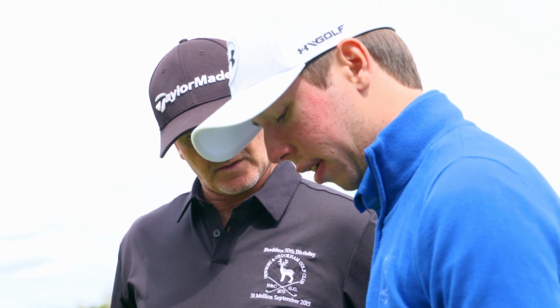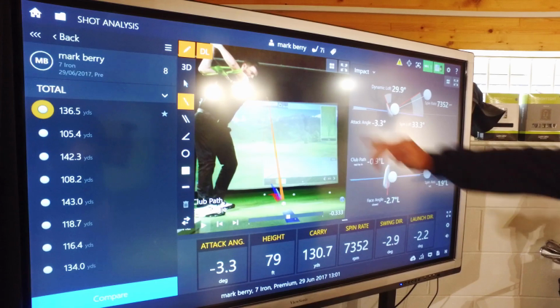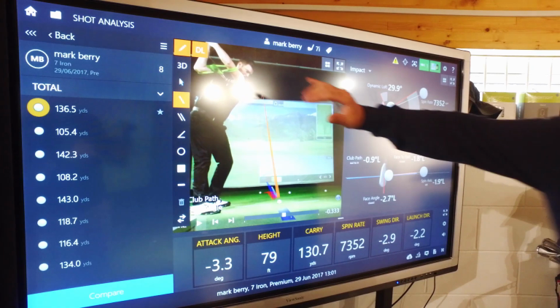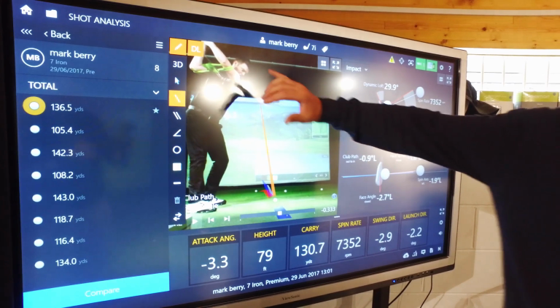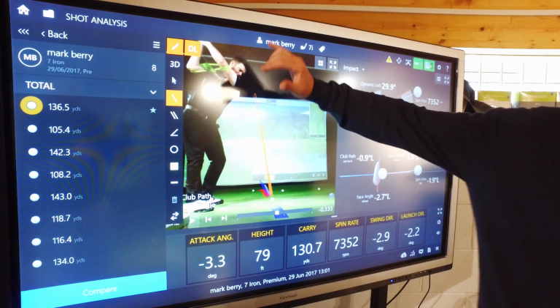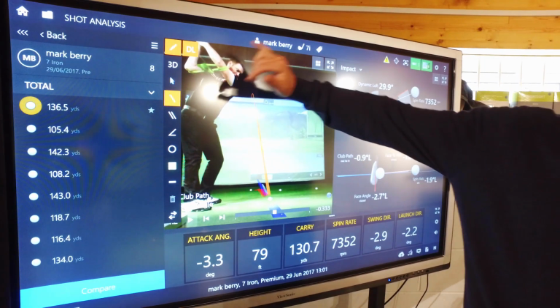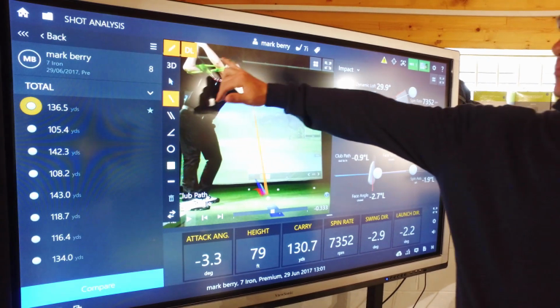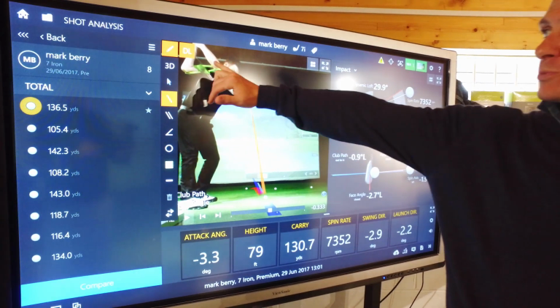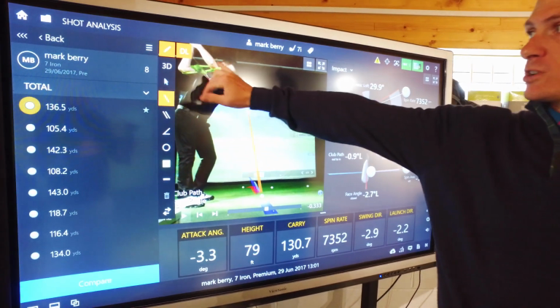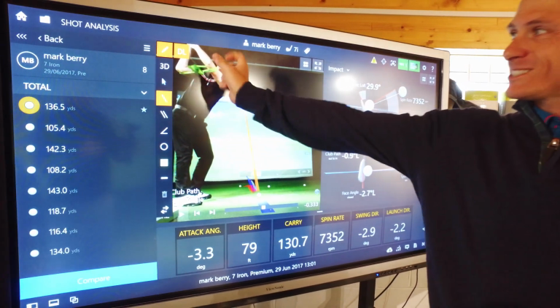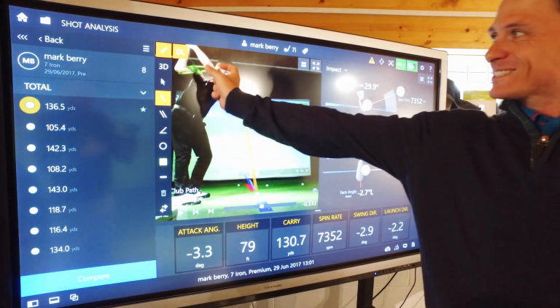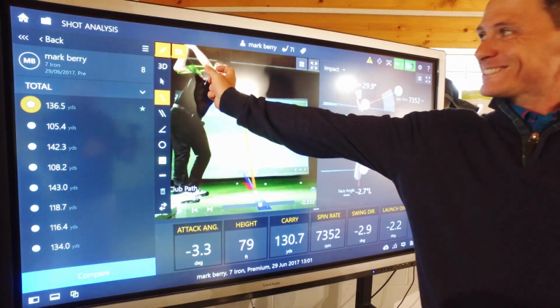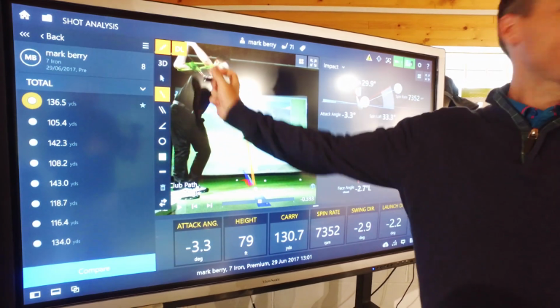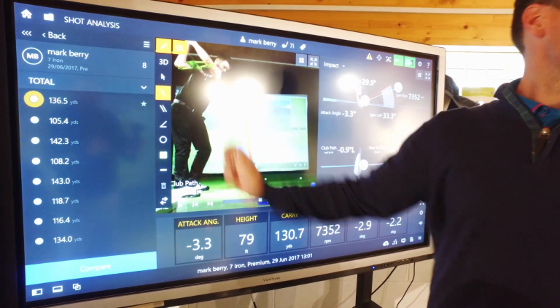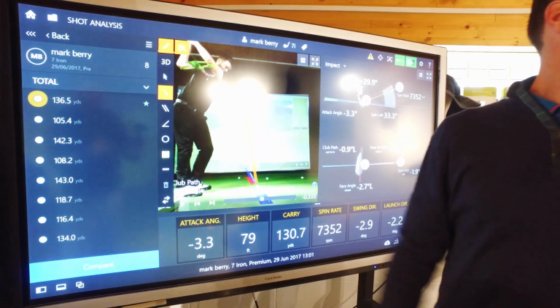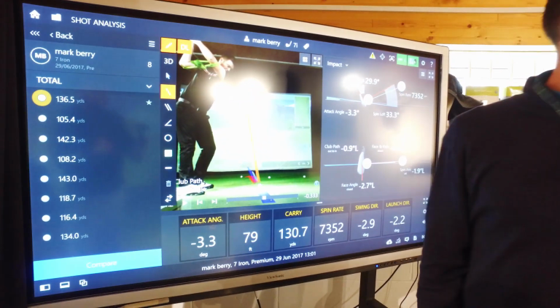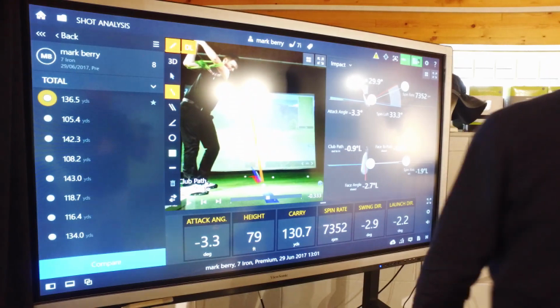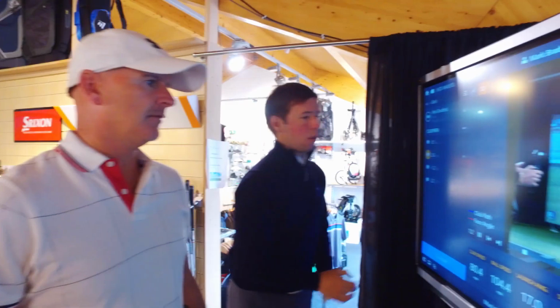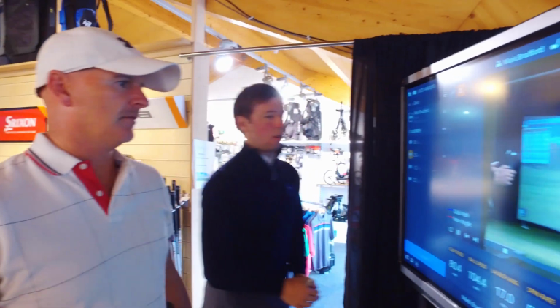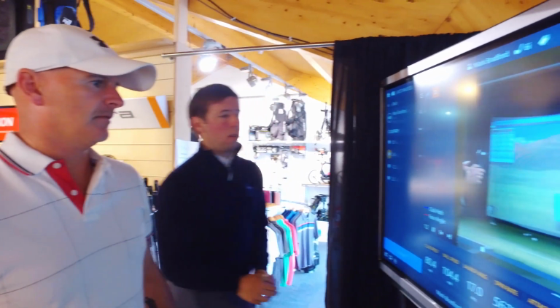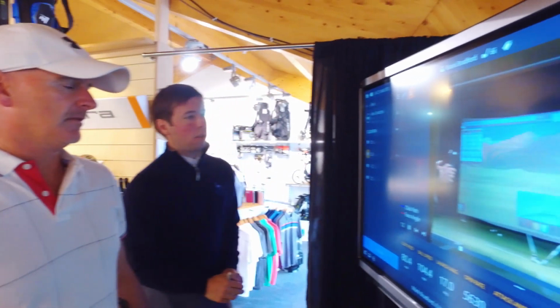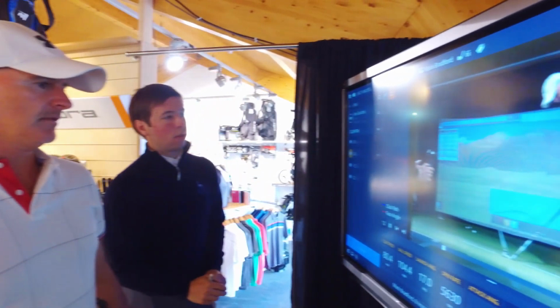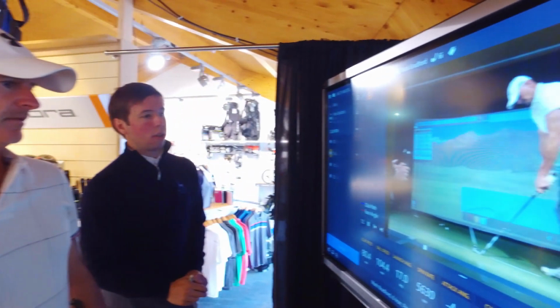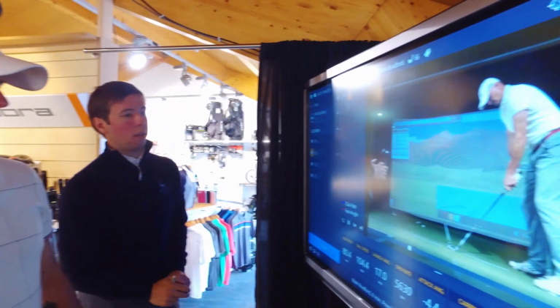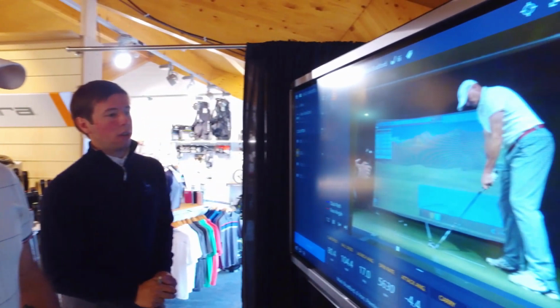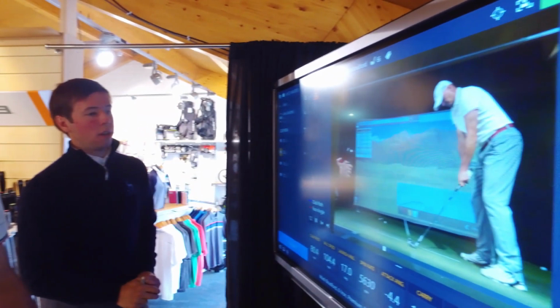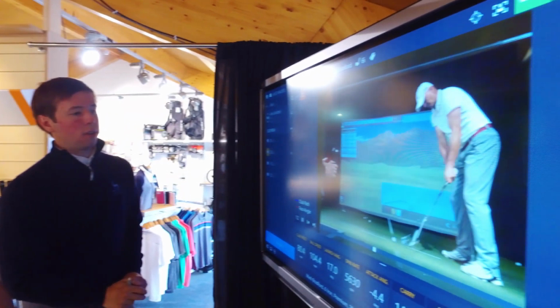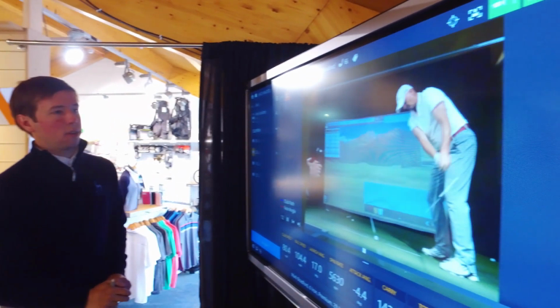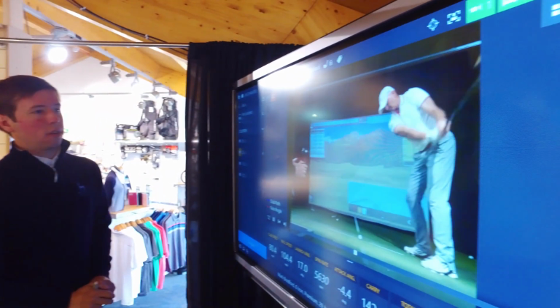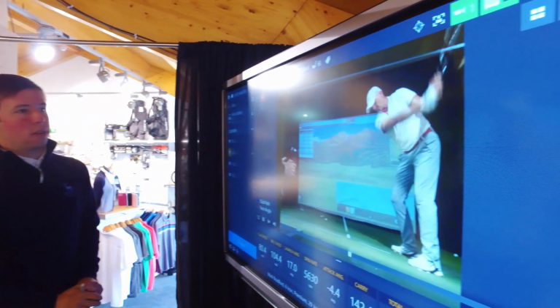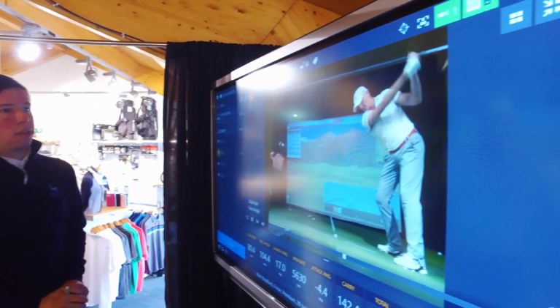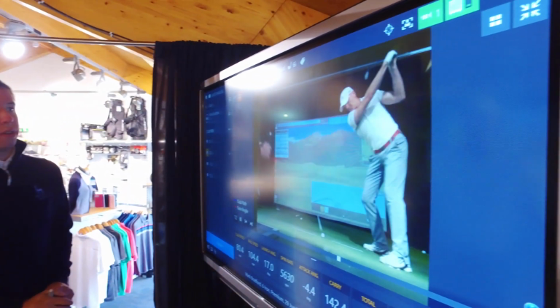You can book sessions with TrackMan — the highly accurate ball, club and swing analysis technology — to help improve your game.